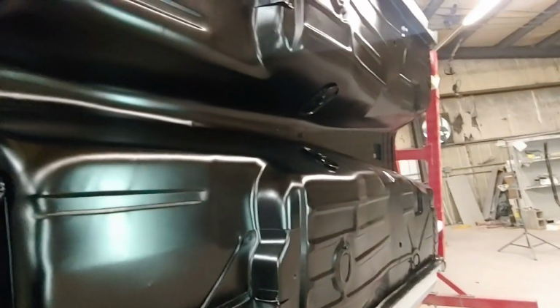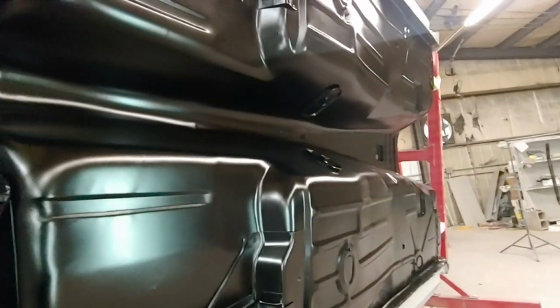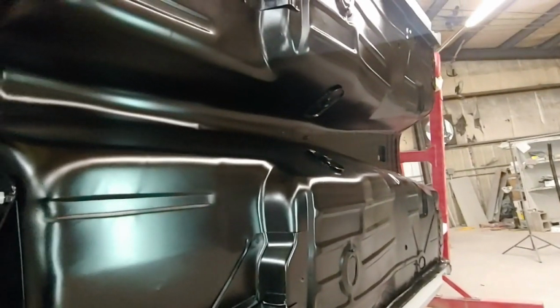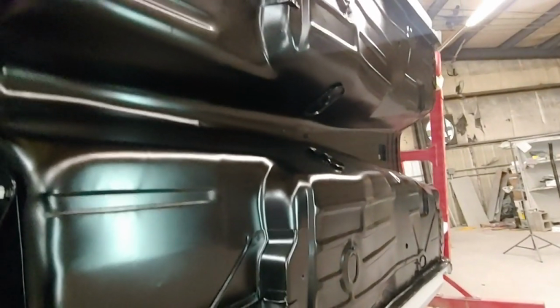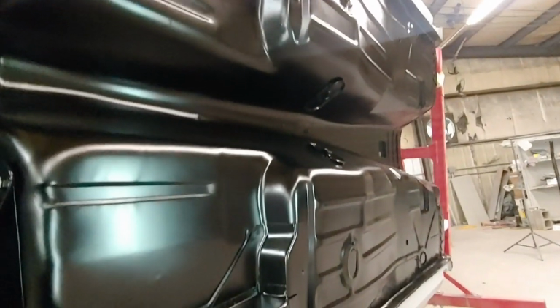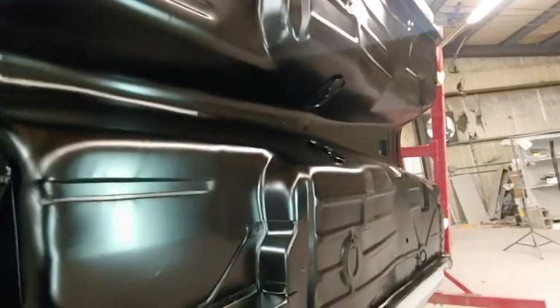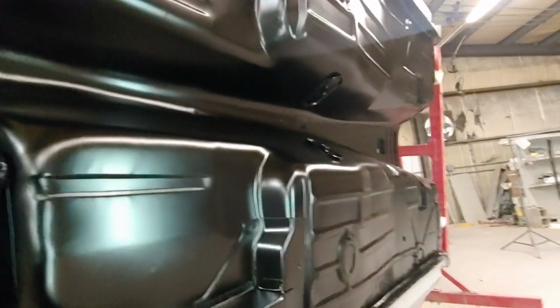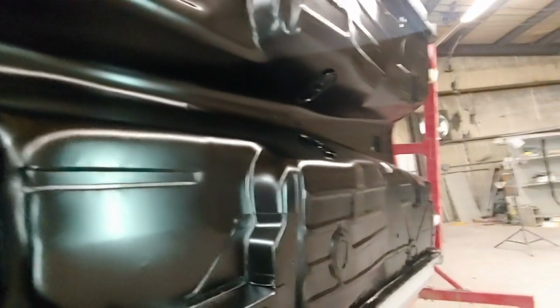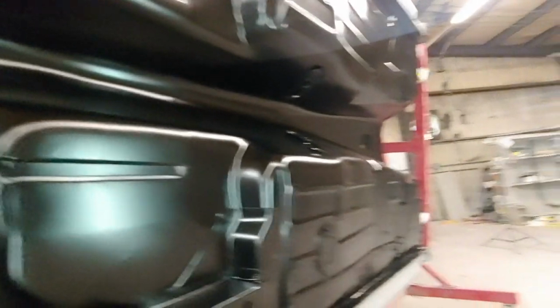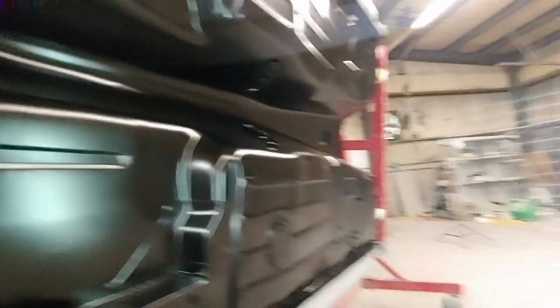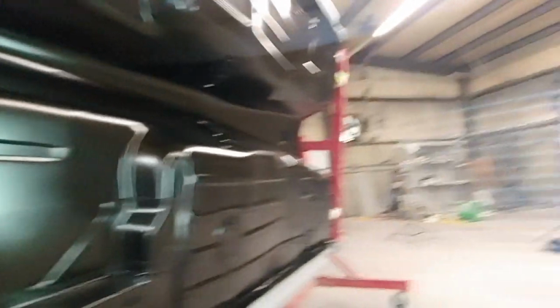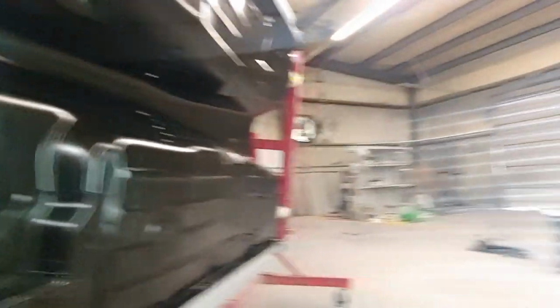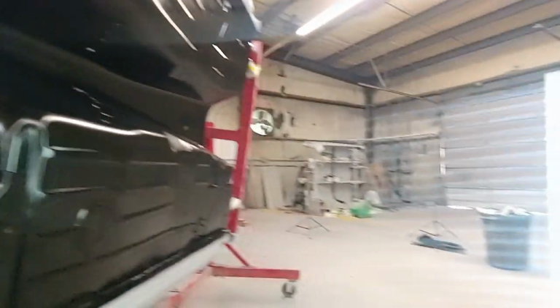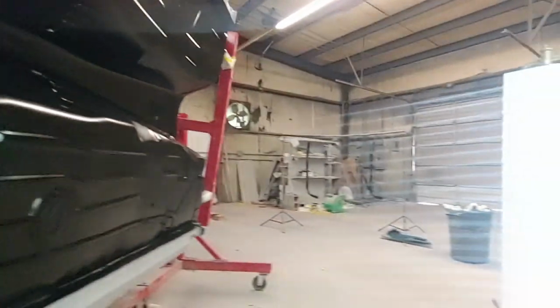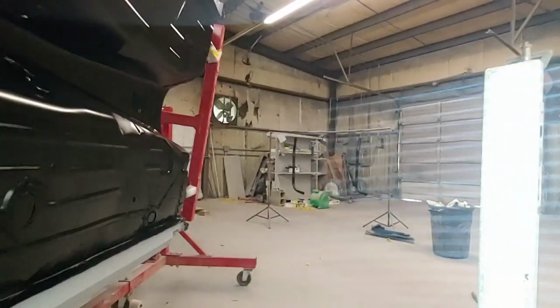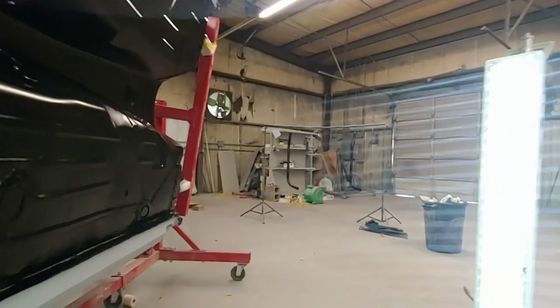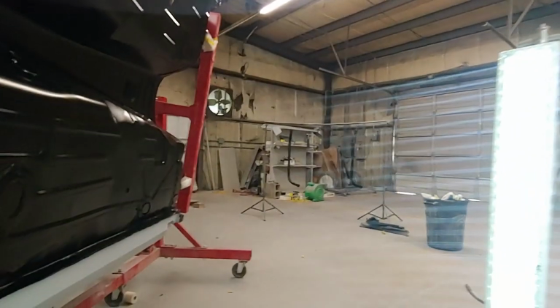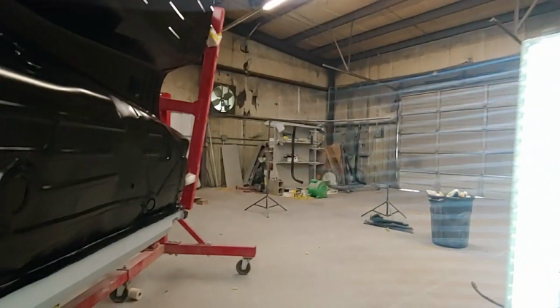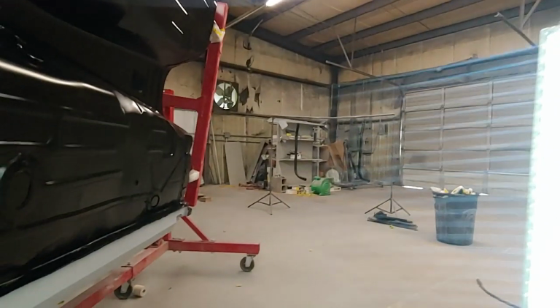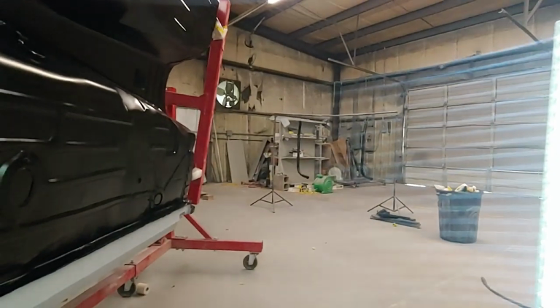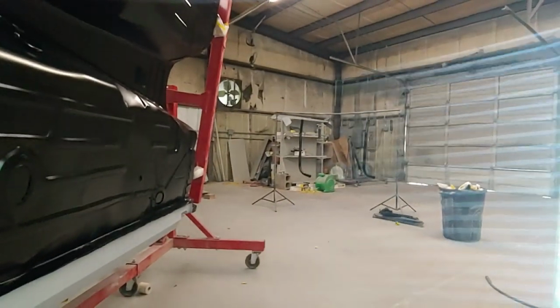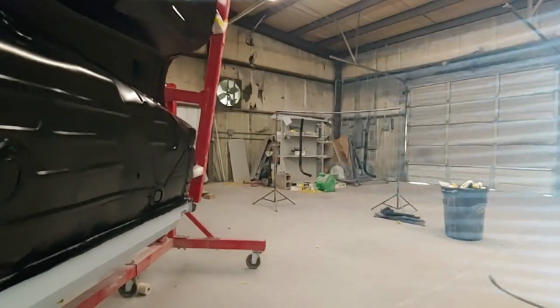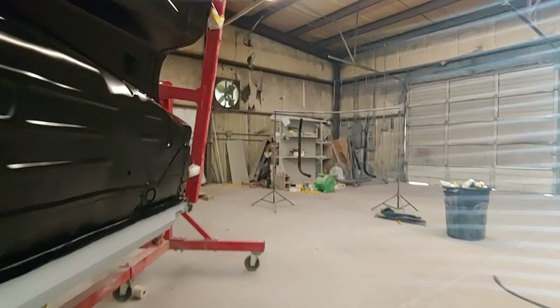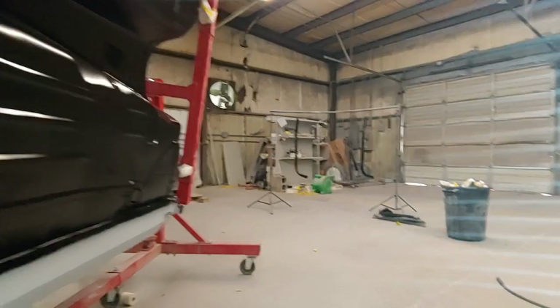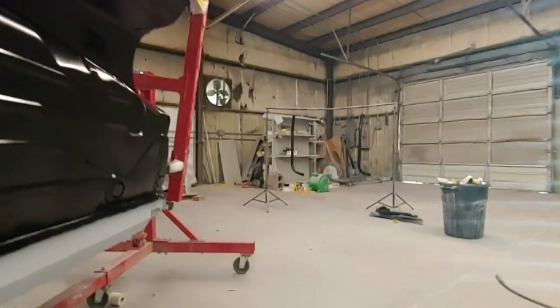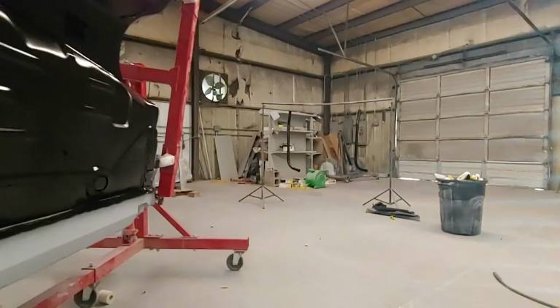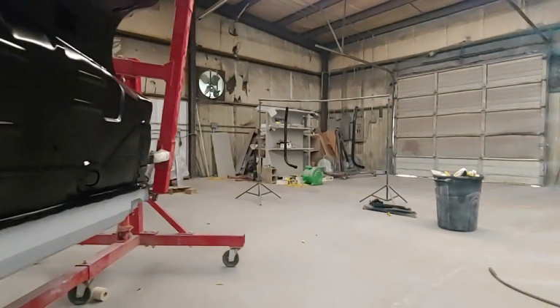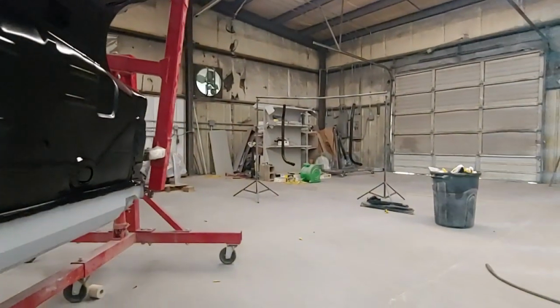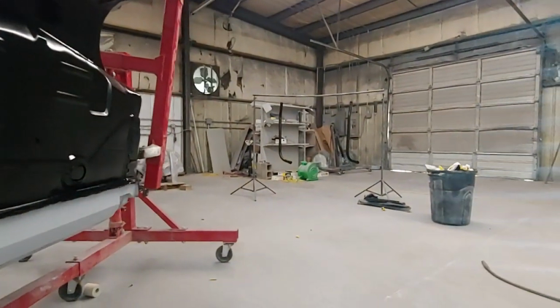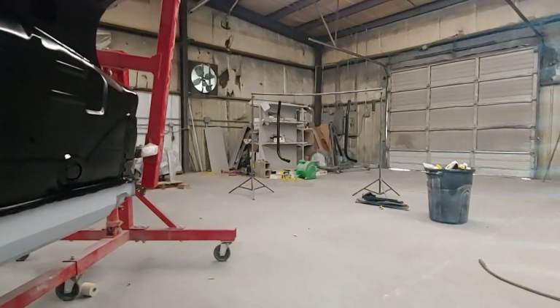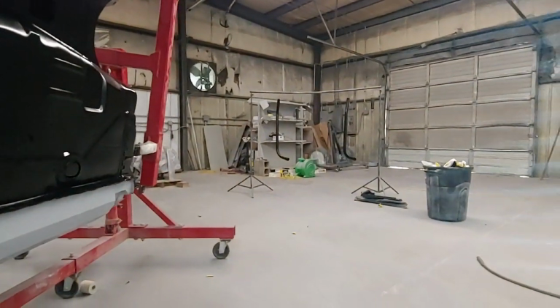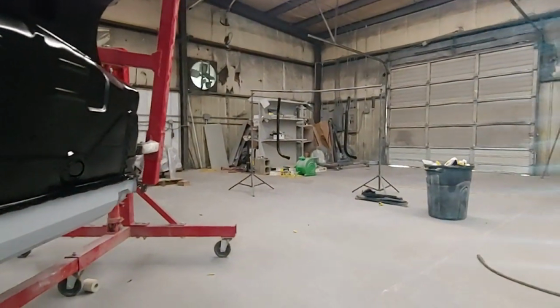There's the underfloor, all painted. We also have his roll bars painted over there — I don't know if you can see them.